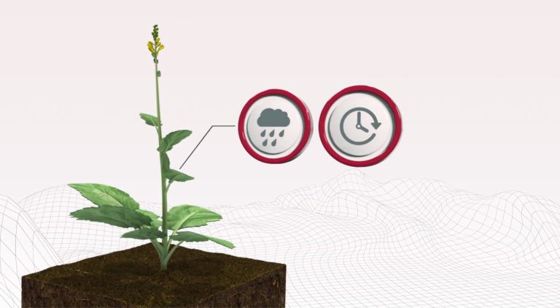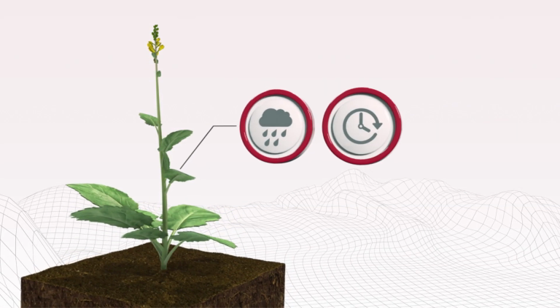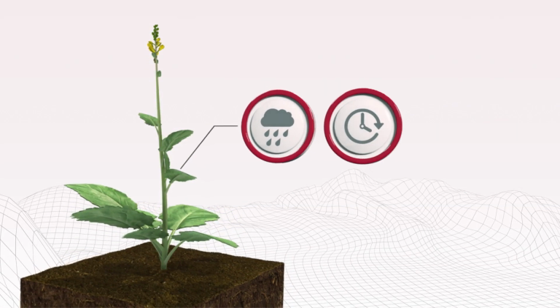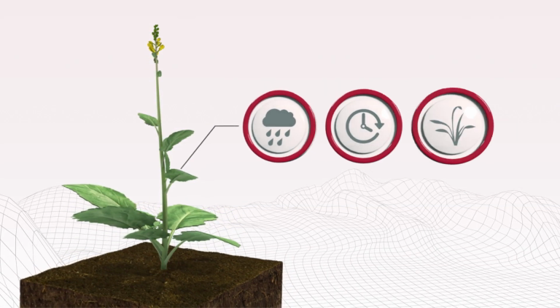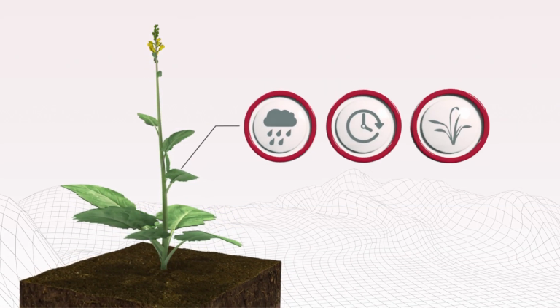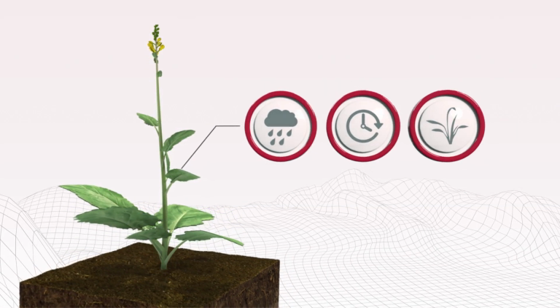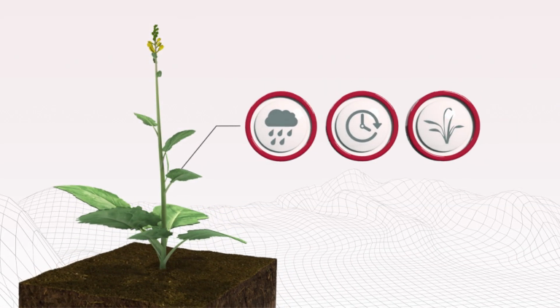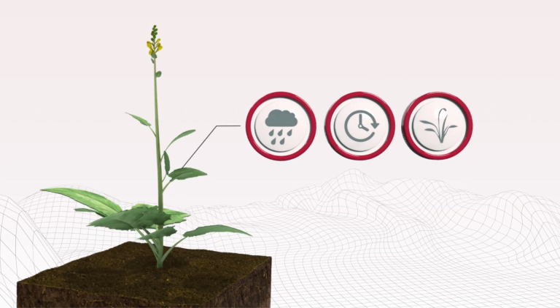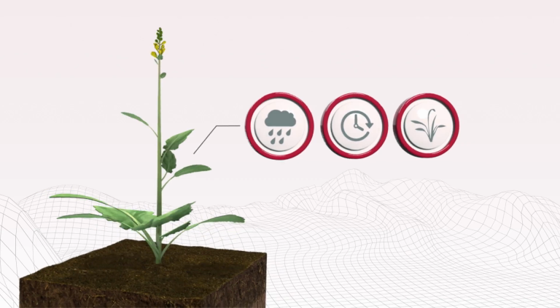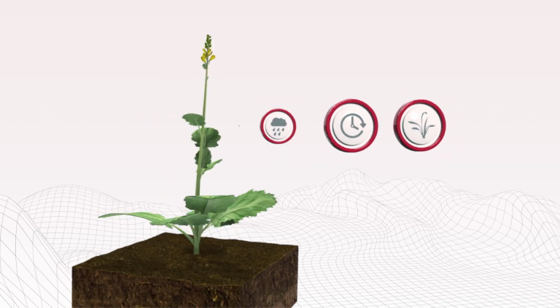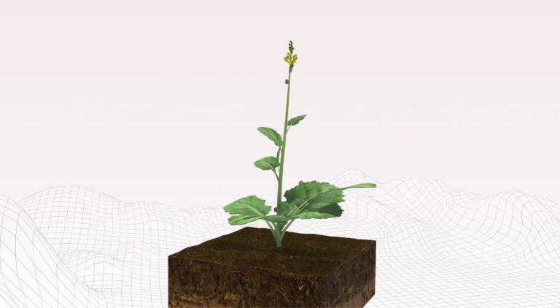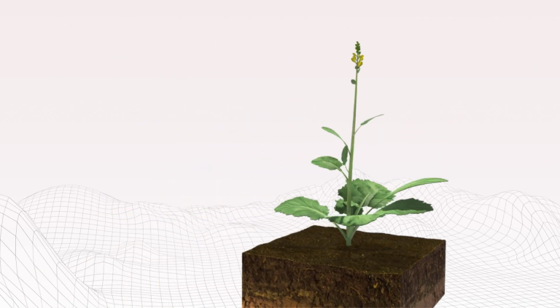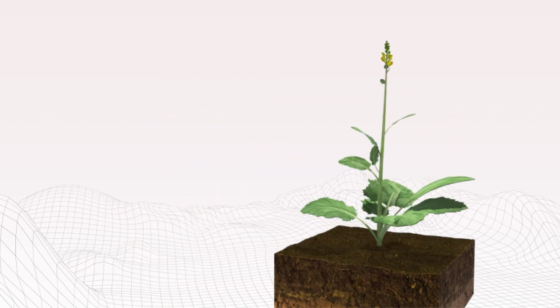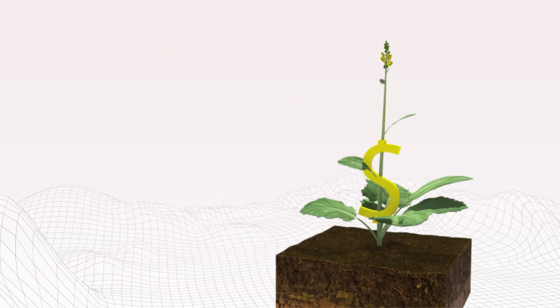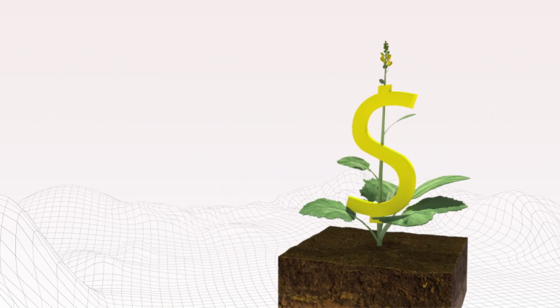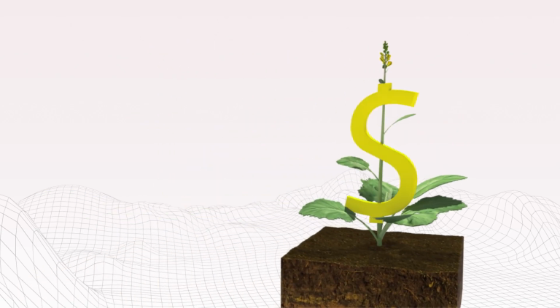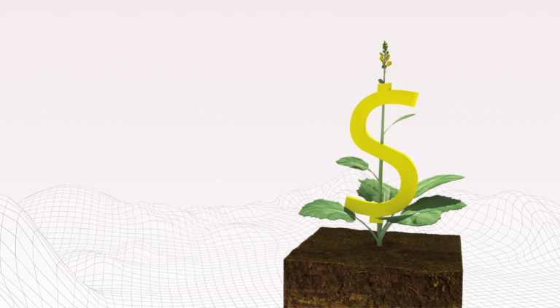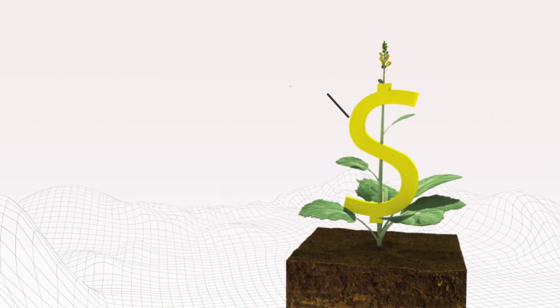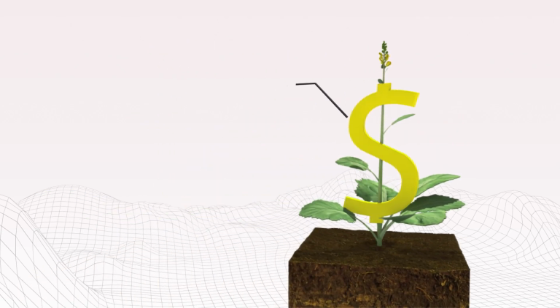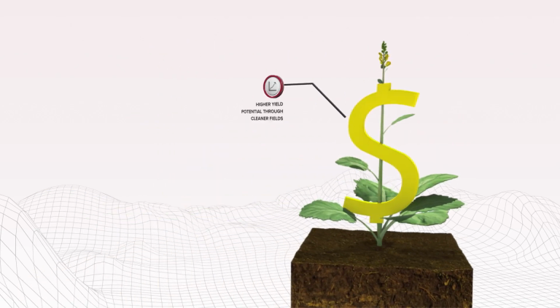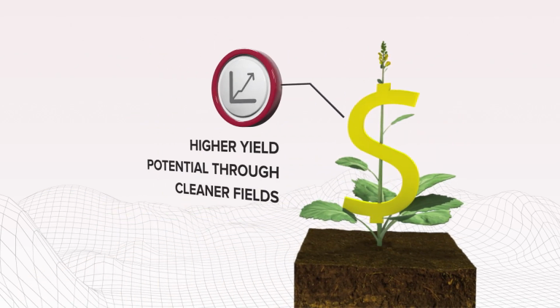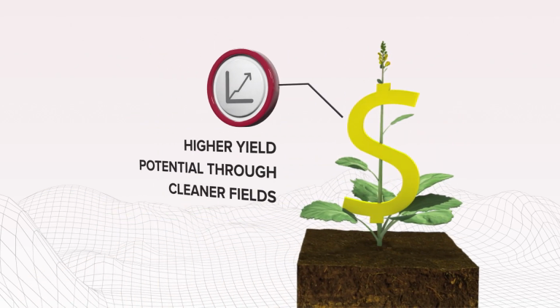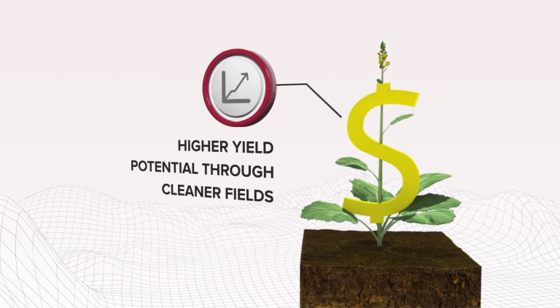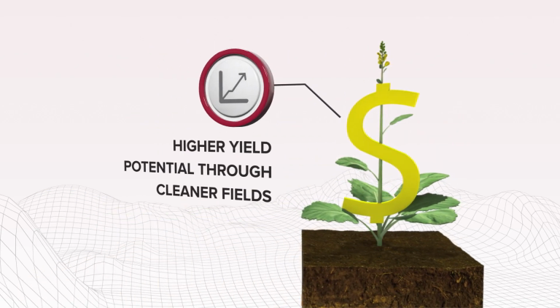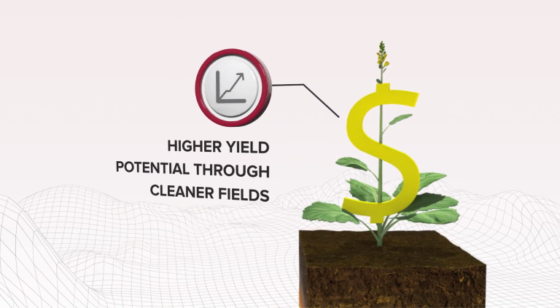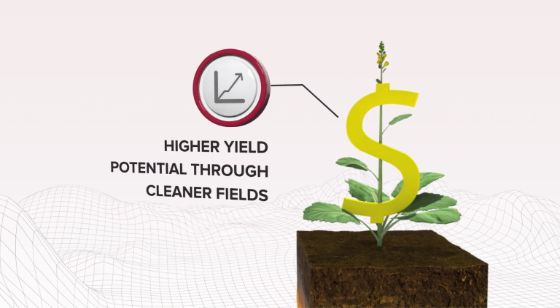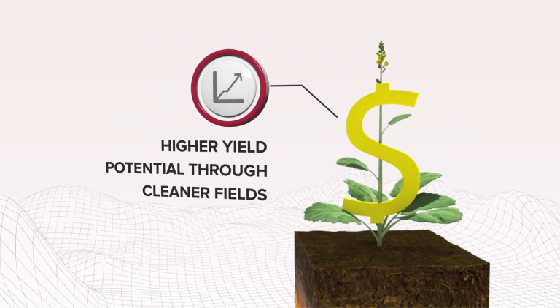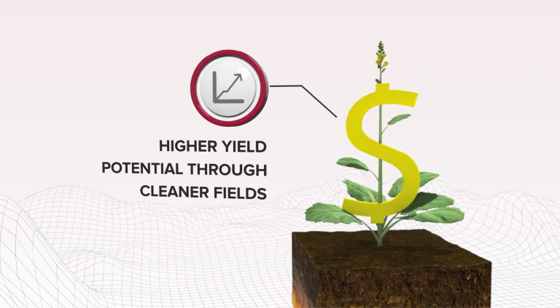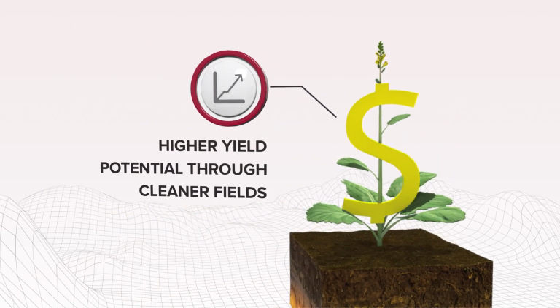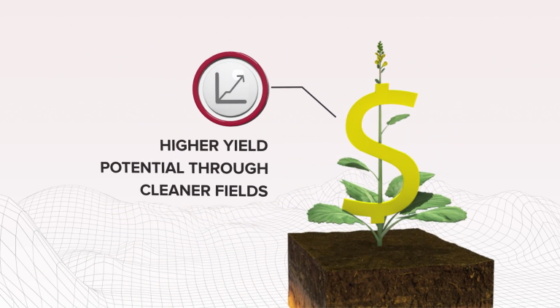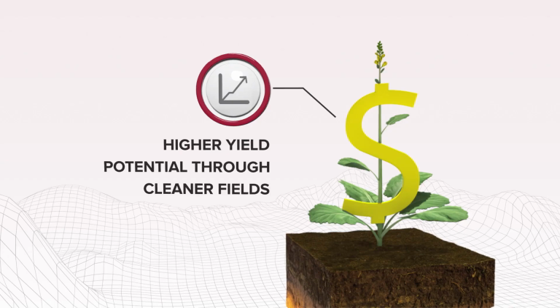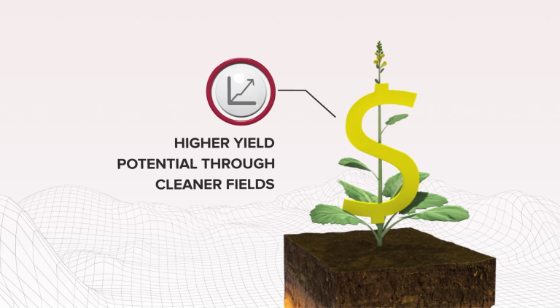Time and weed challenges. This can all result in higher yield potential come harvest time.